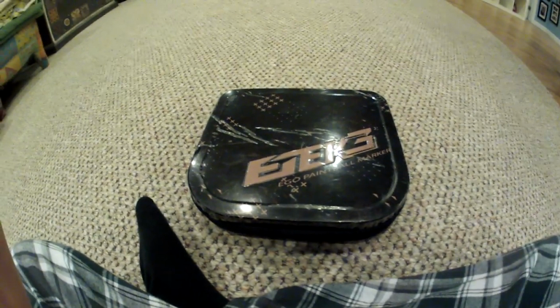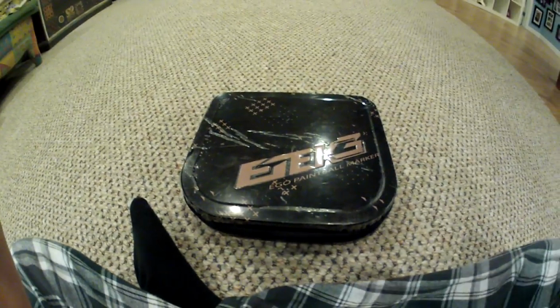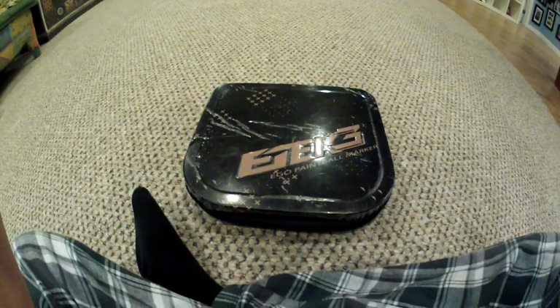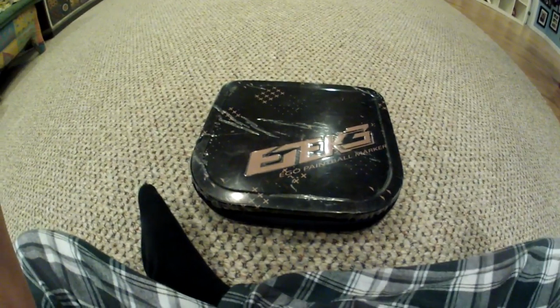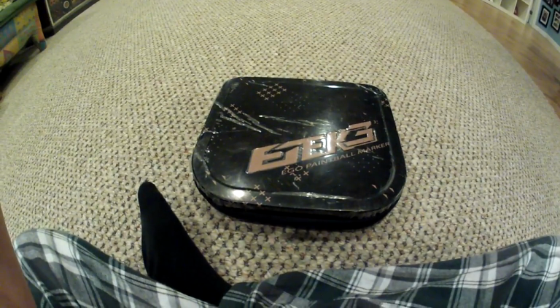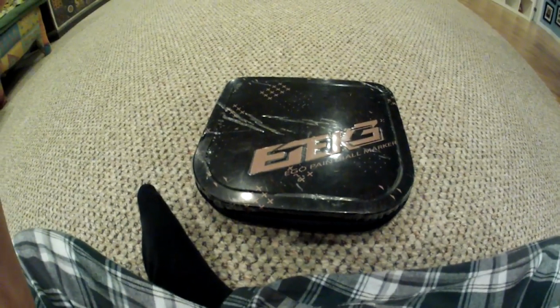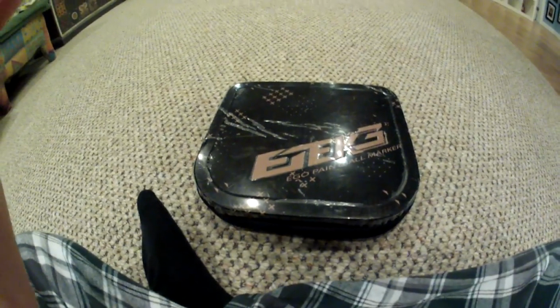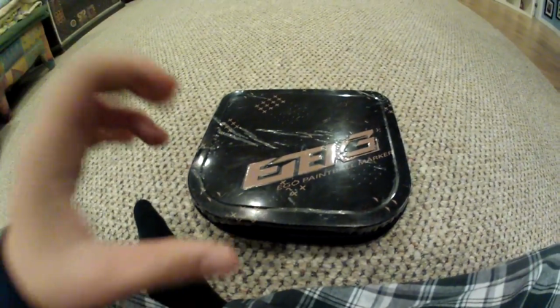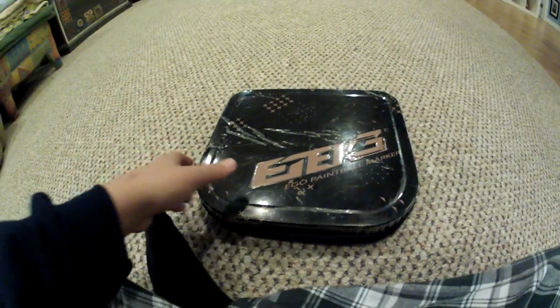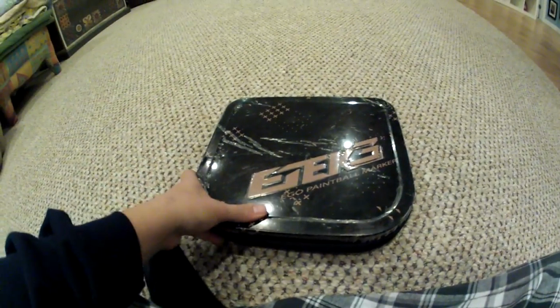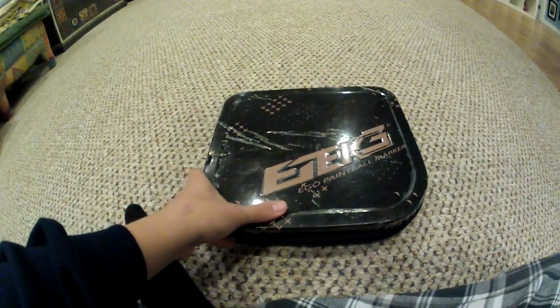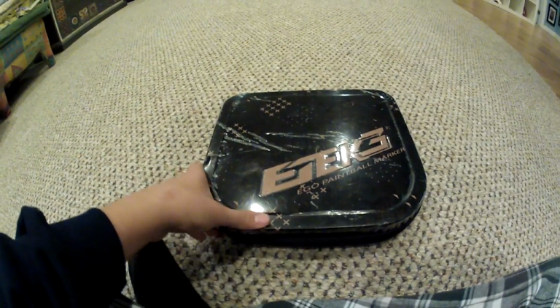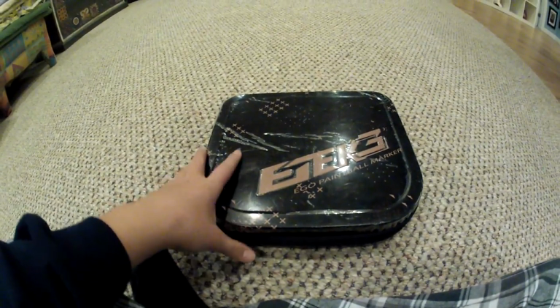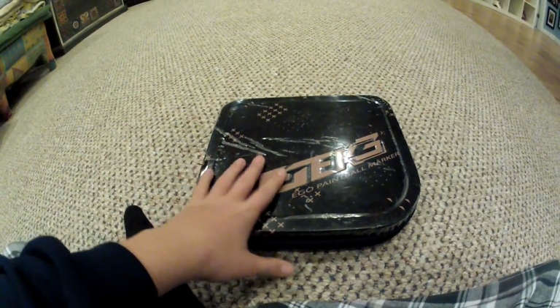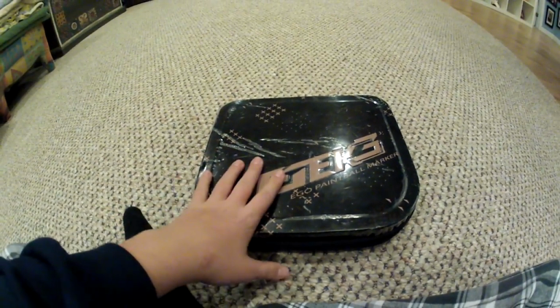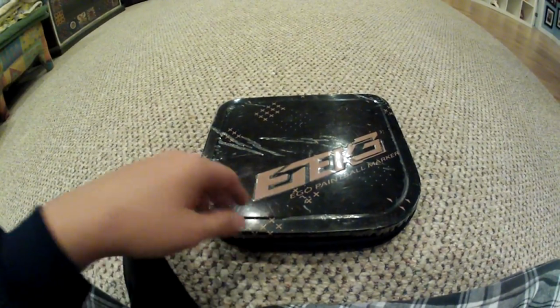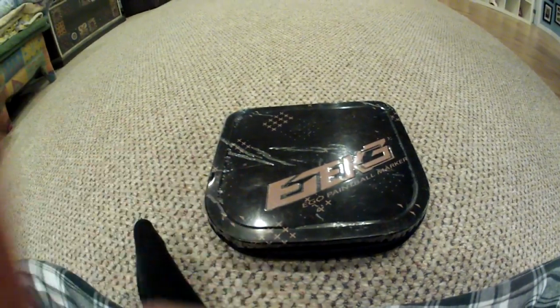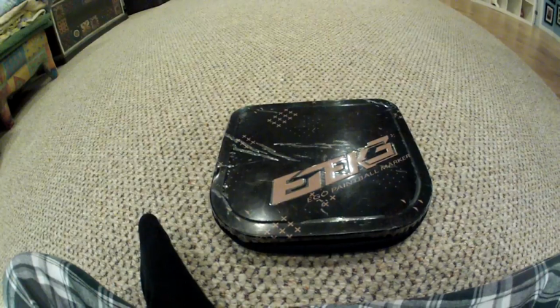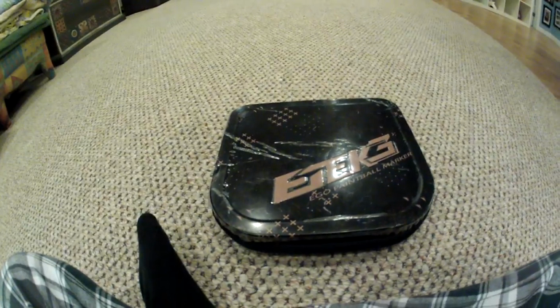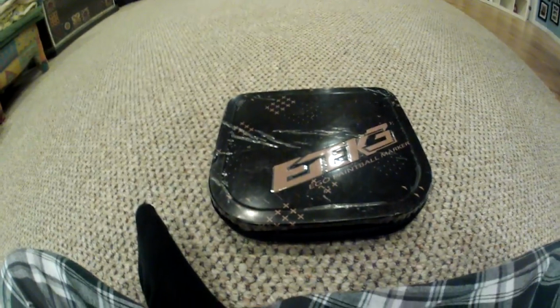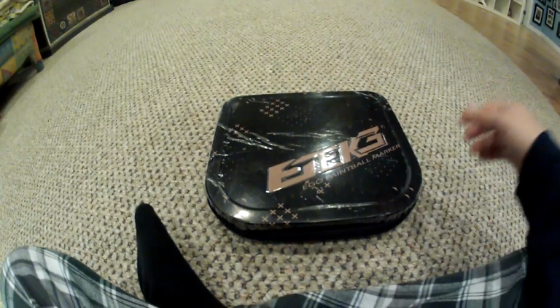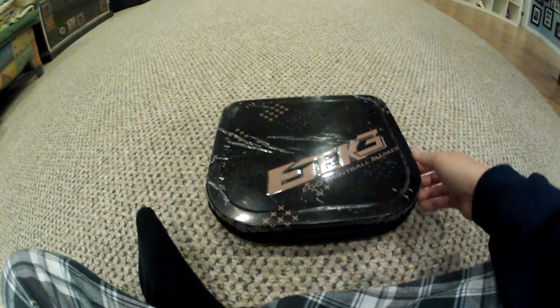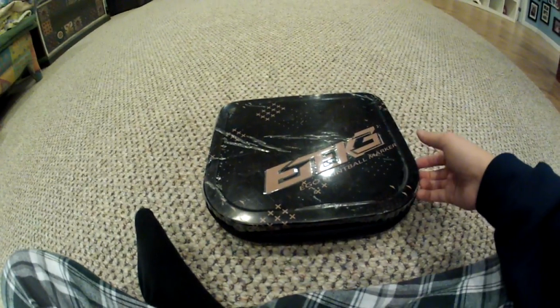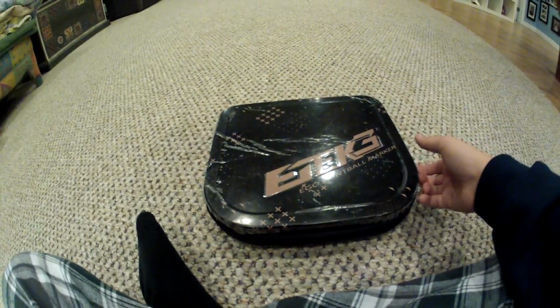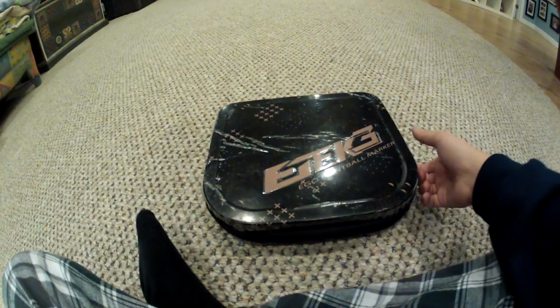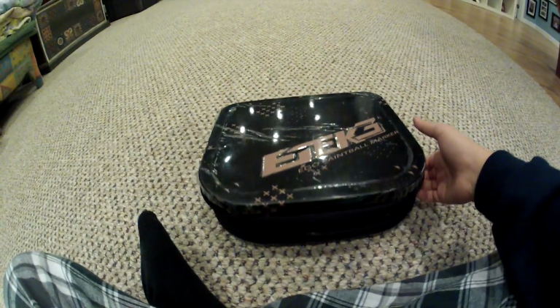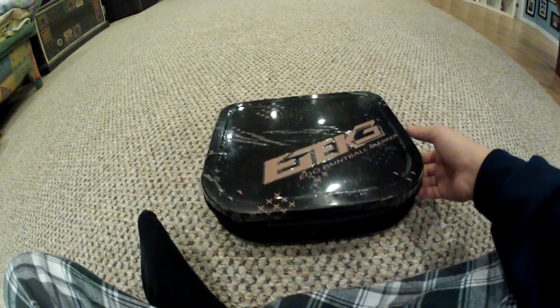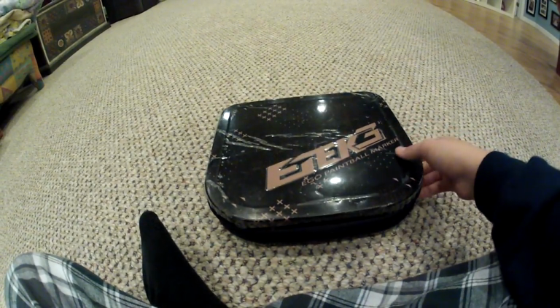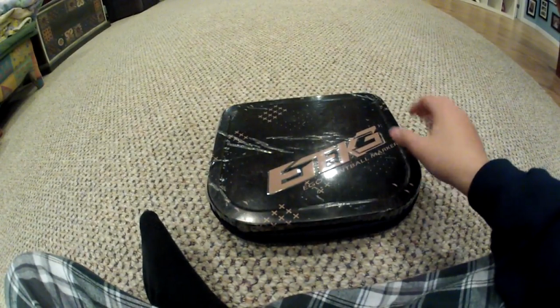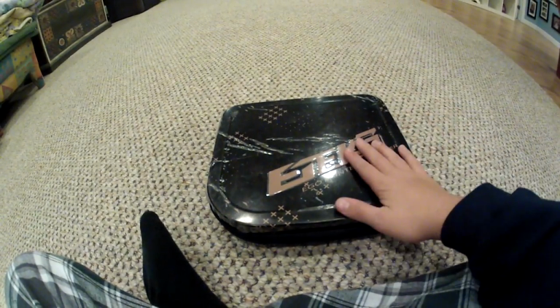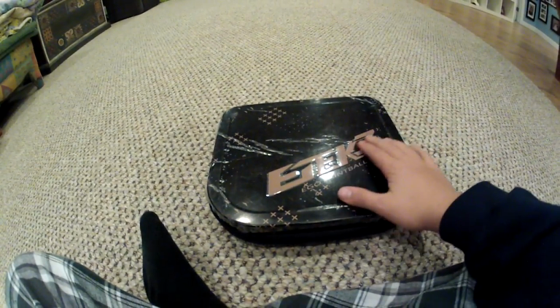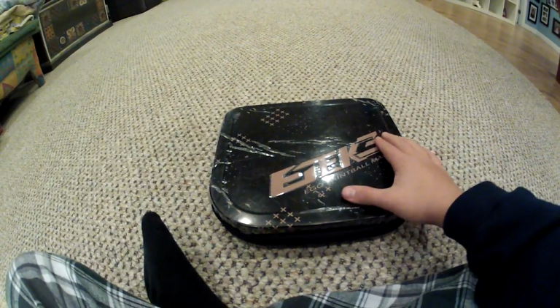Hey guys, this is the unboxing of the E-Tech 3 LT. I just want to make this video to show you the E-Tech 3.